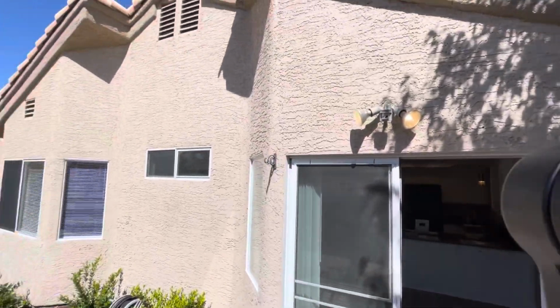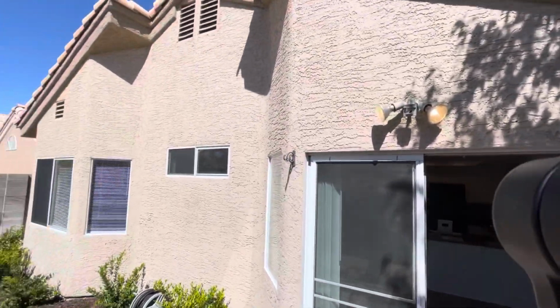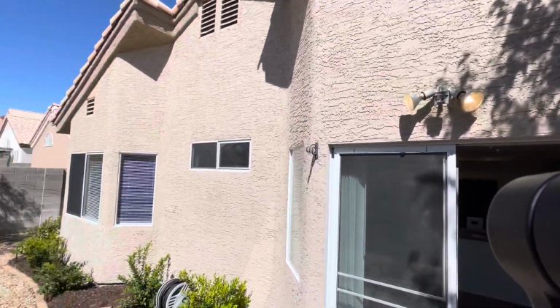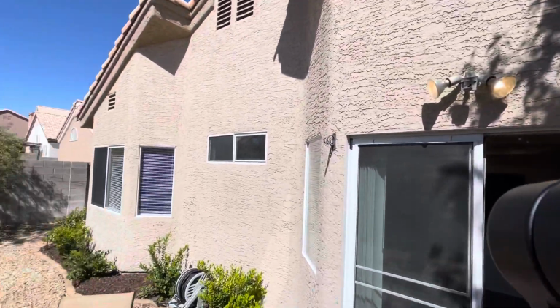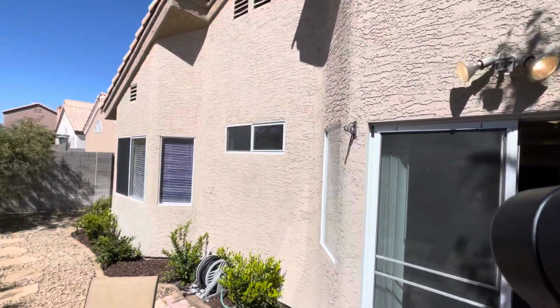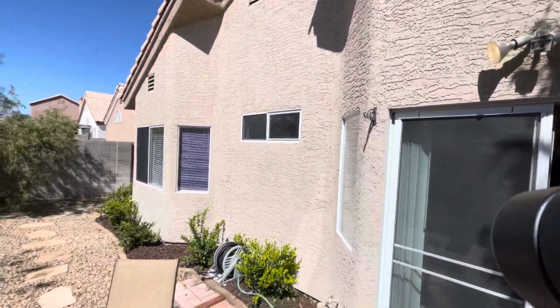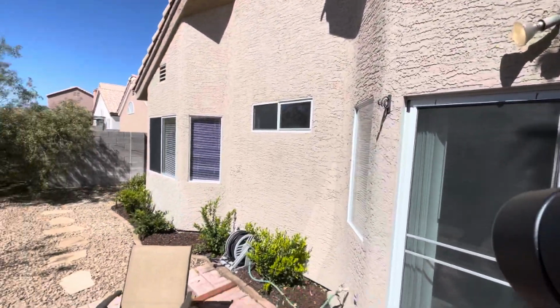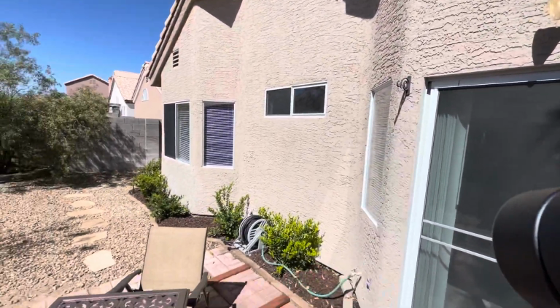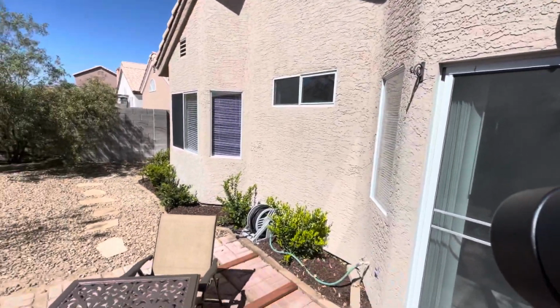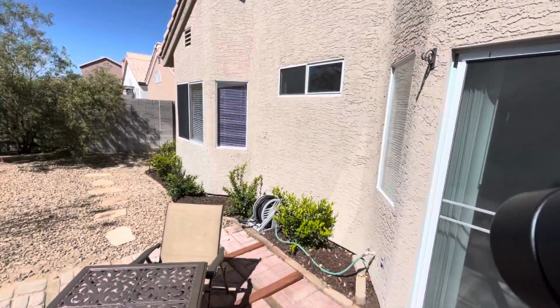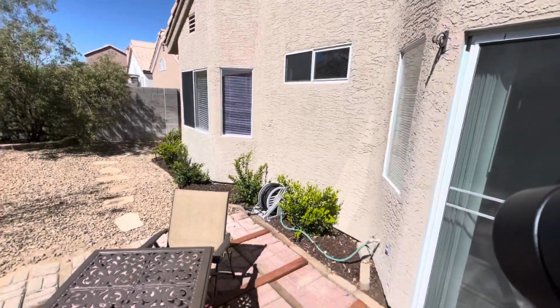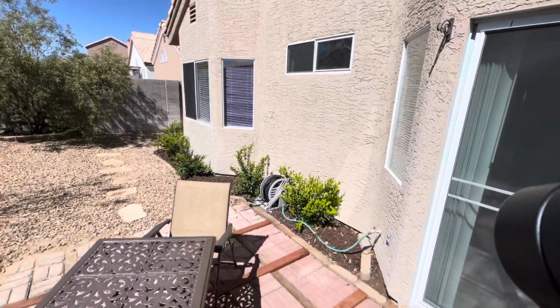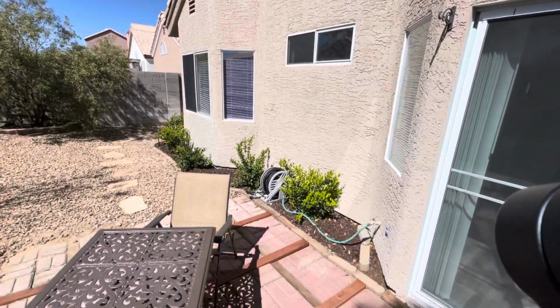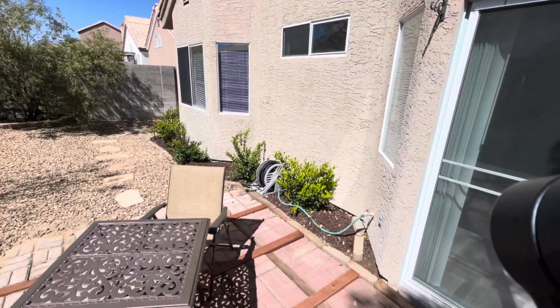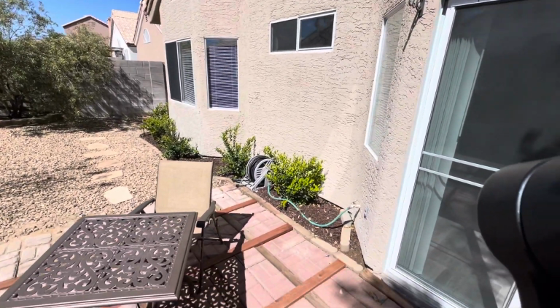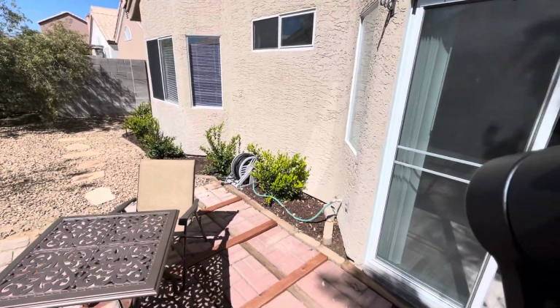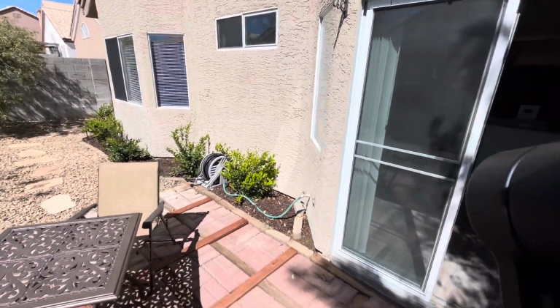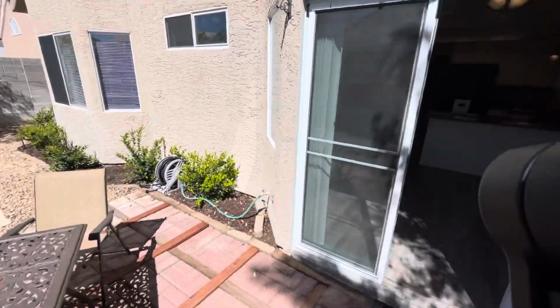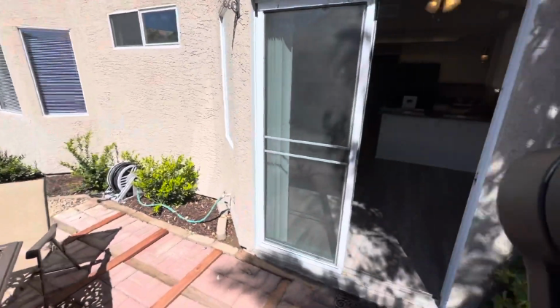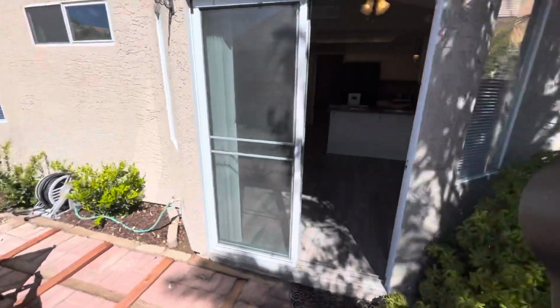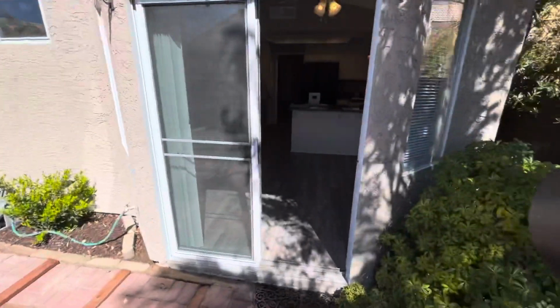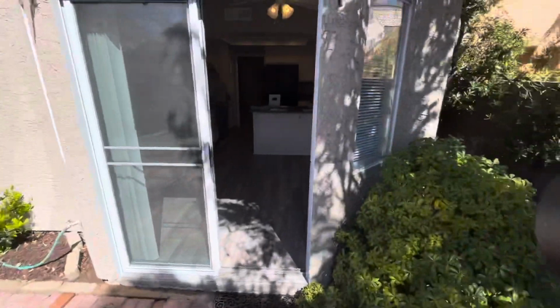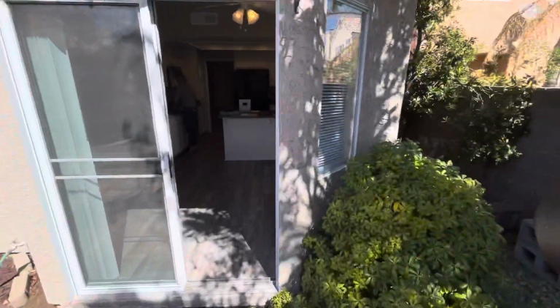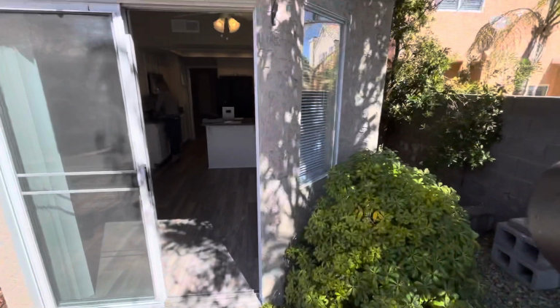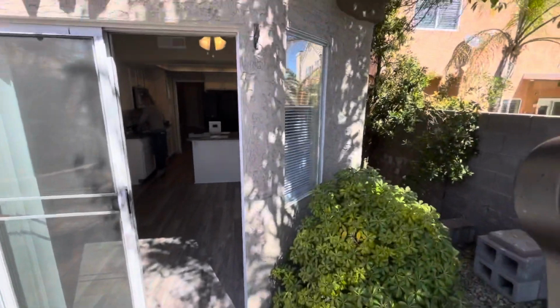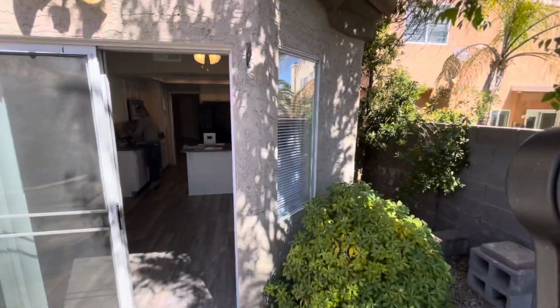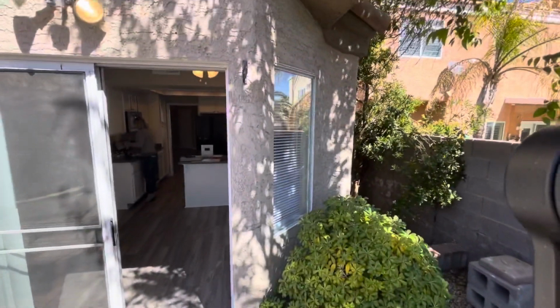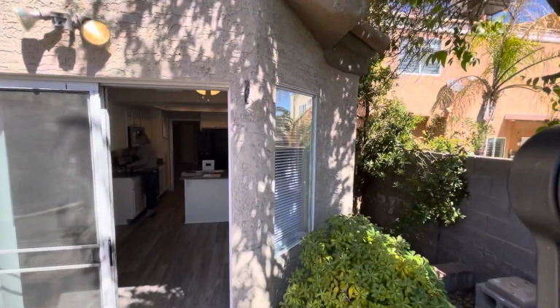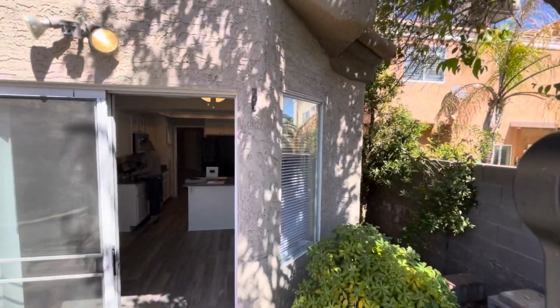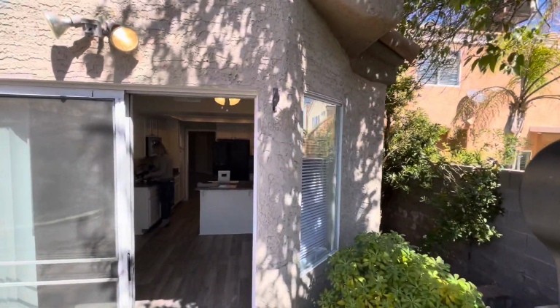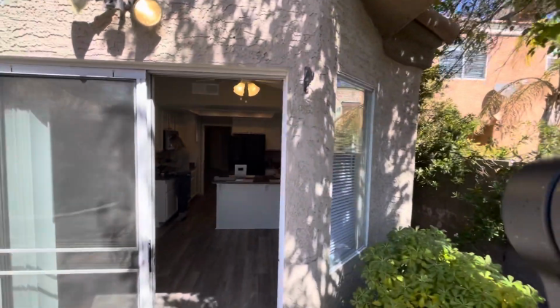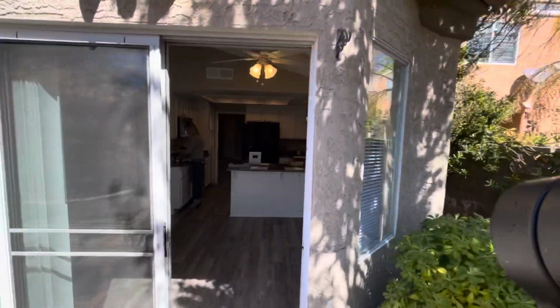The outside looks pretty good. The stucco looks good. I don't know if they put a fresh coat on there, but it kind of looks like they did.